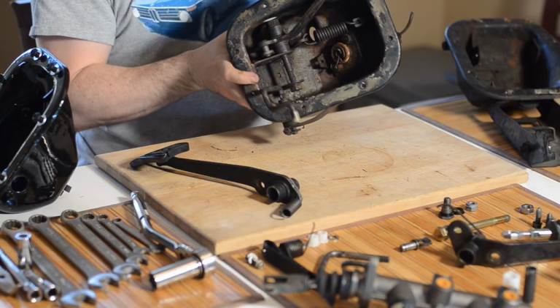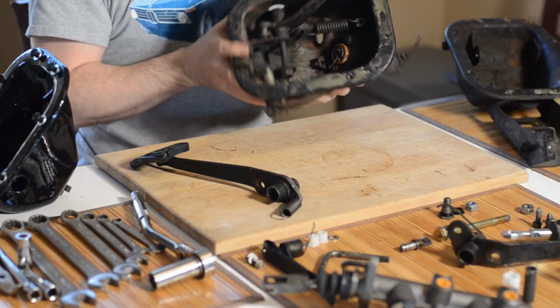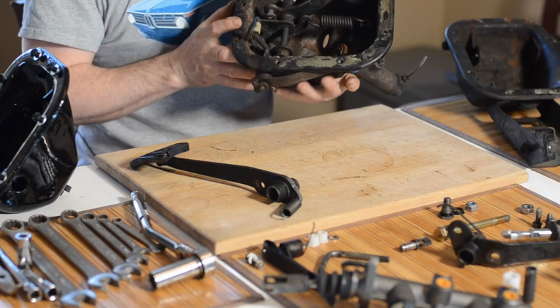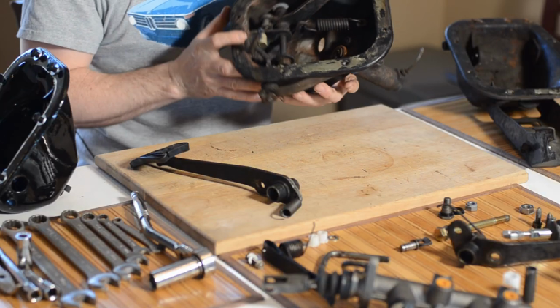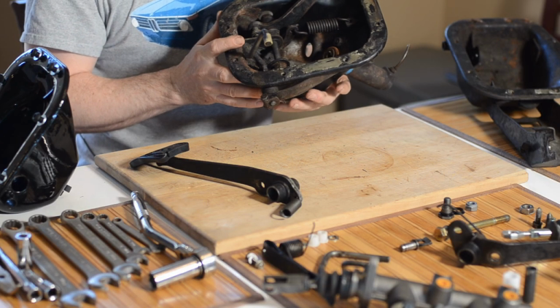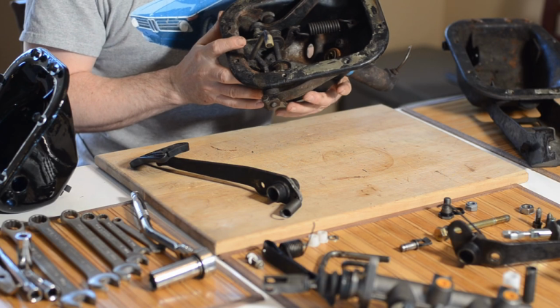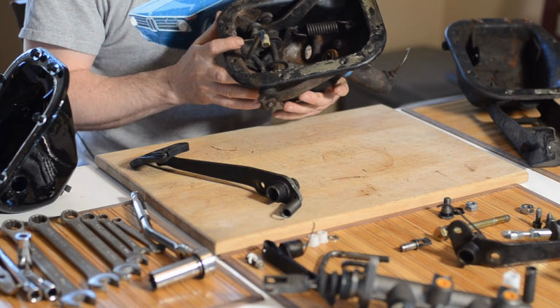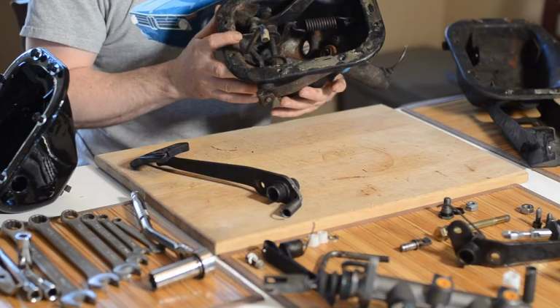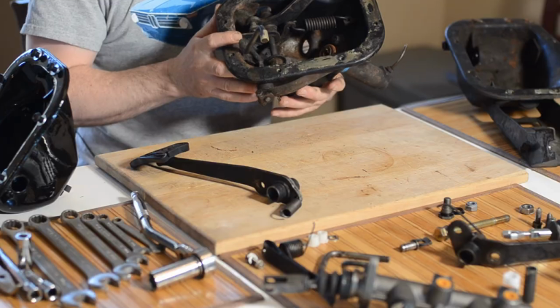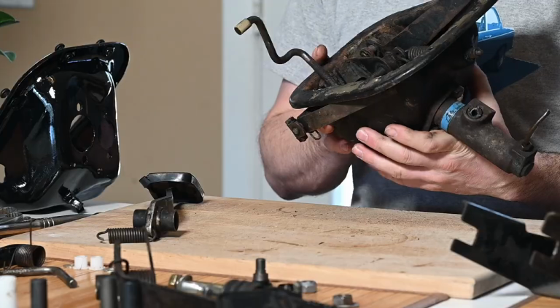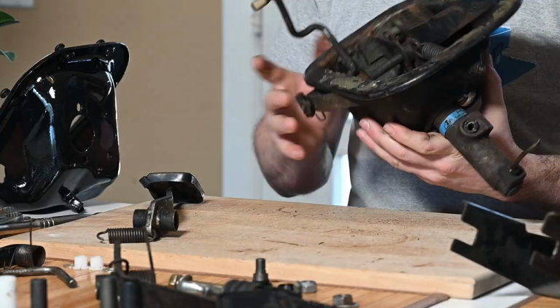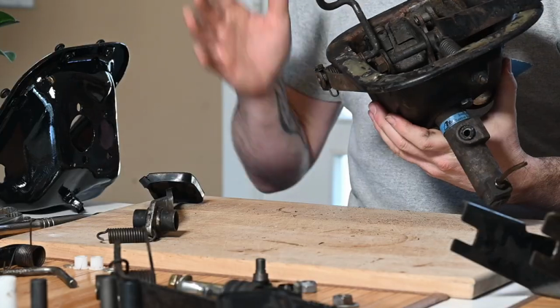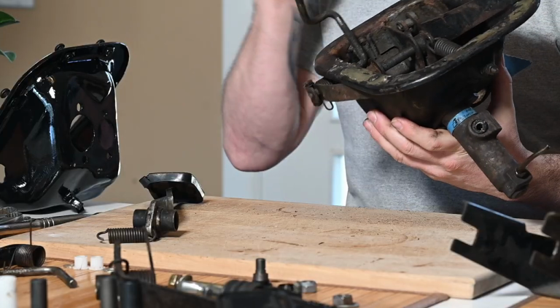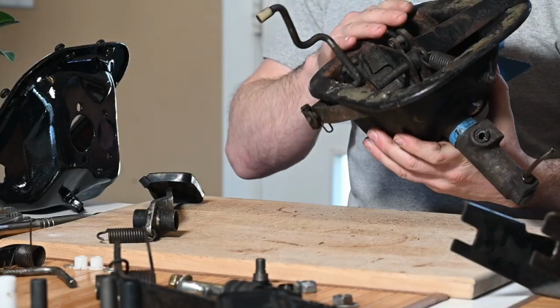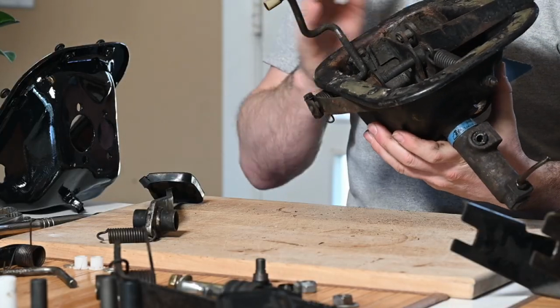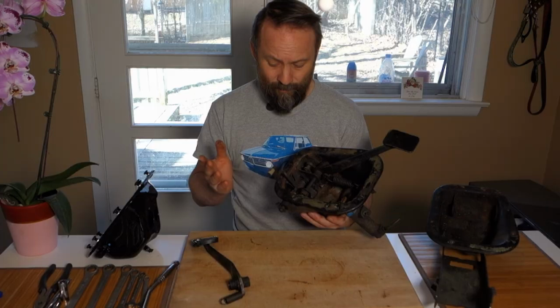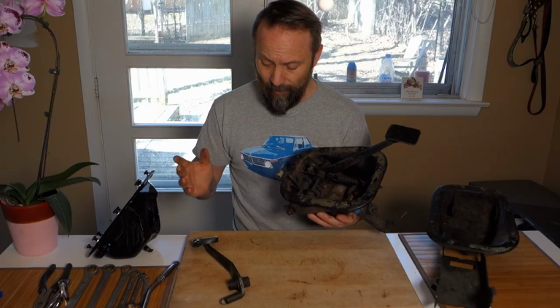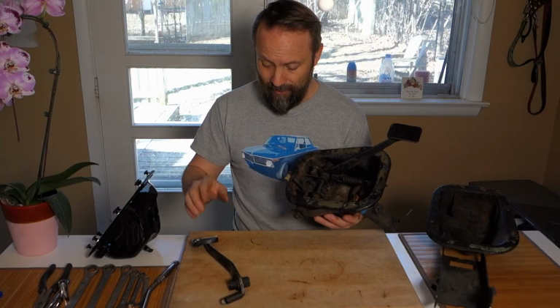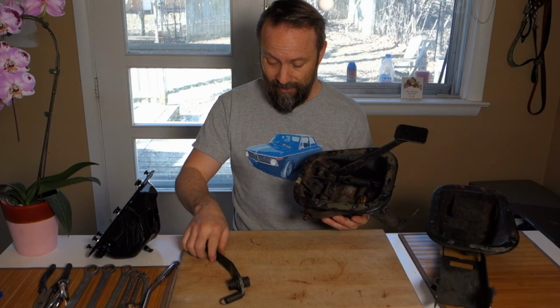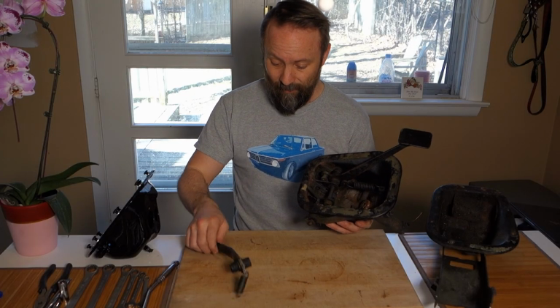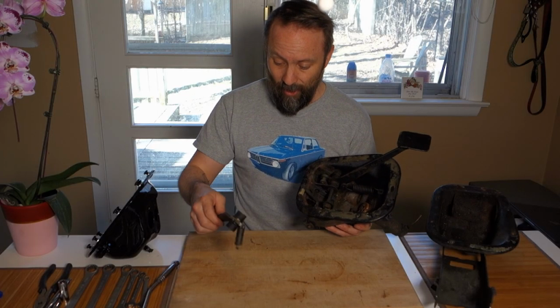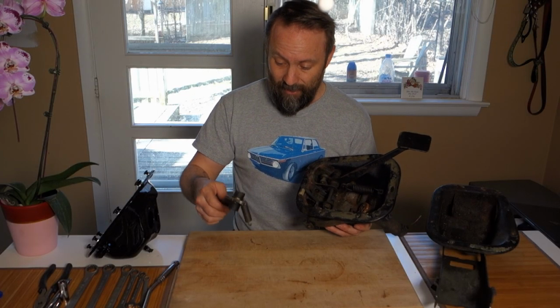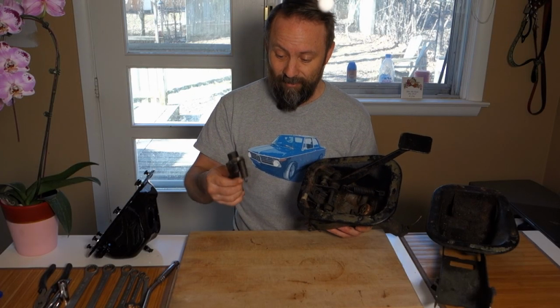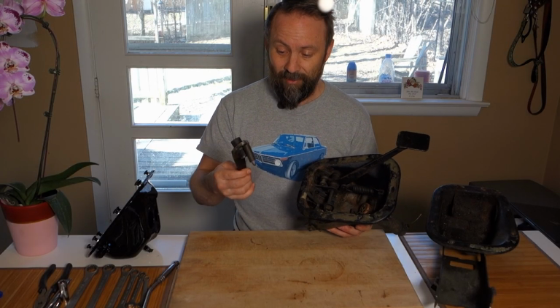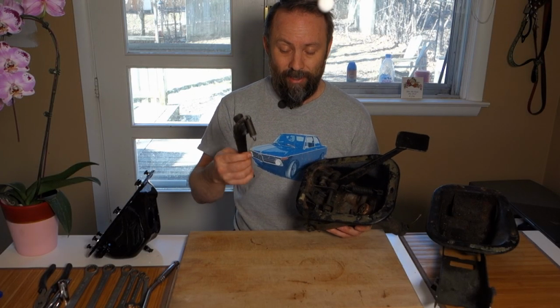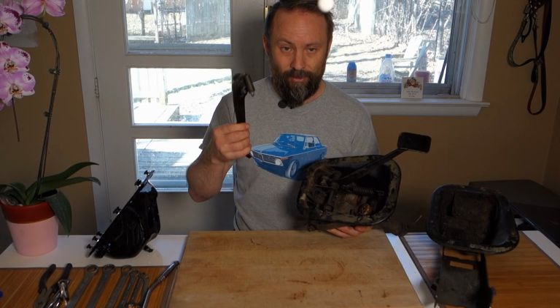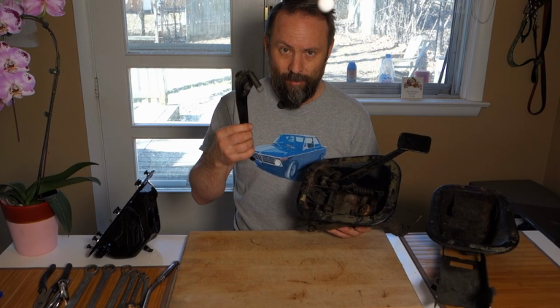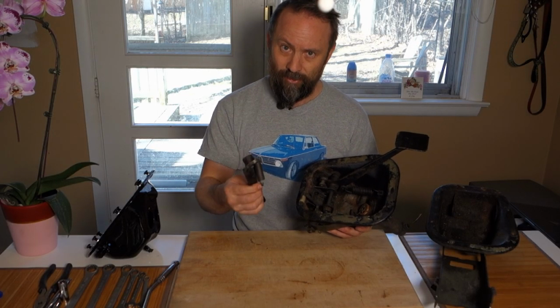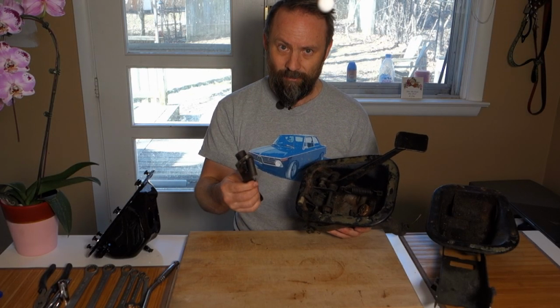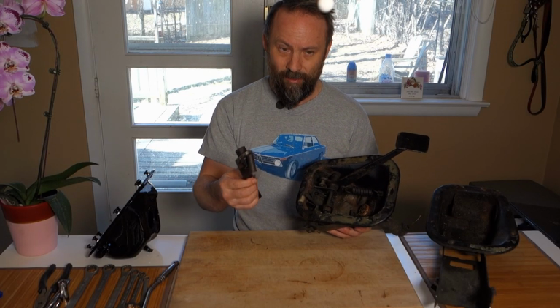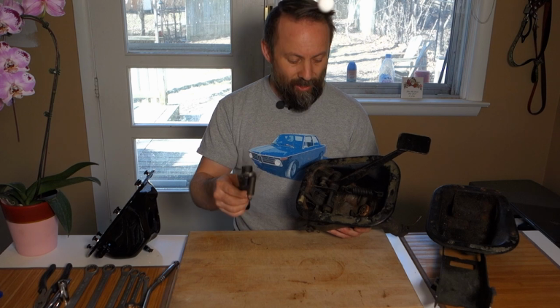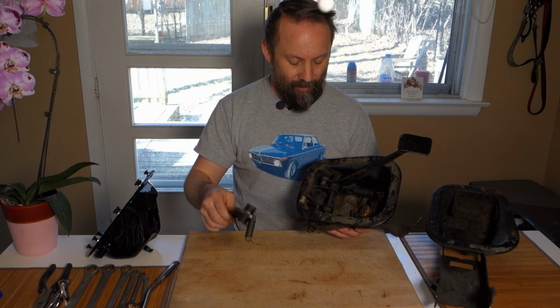Again, just the community reaching out and coming together — that's how I got this pedal box, and it saved me a lot of time in figuring out the geometry for the brake pedal.